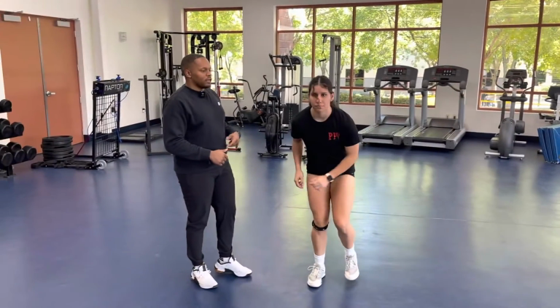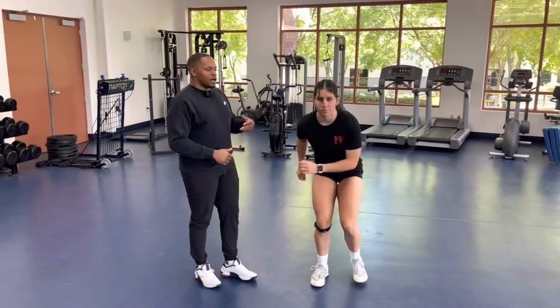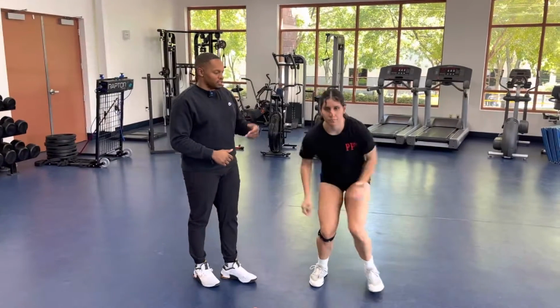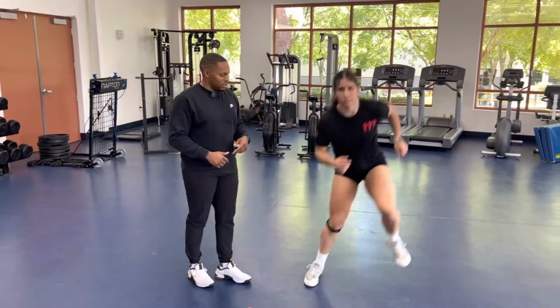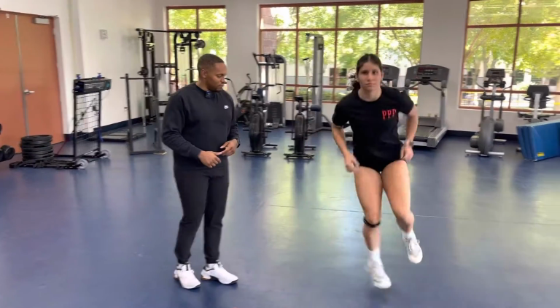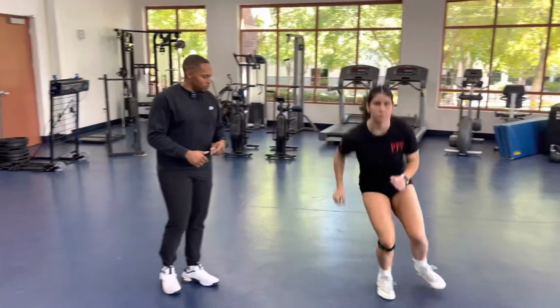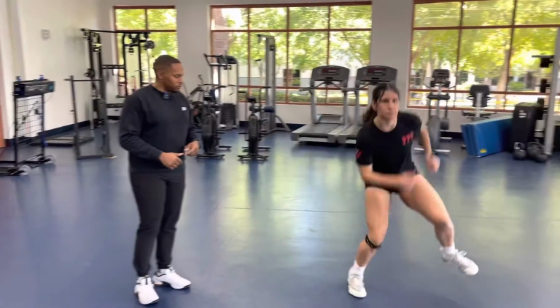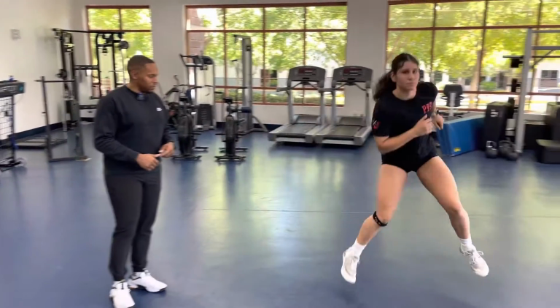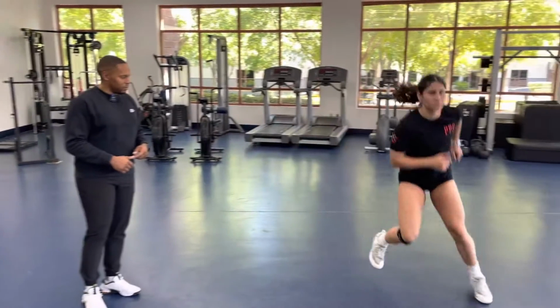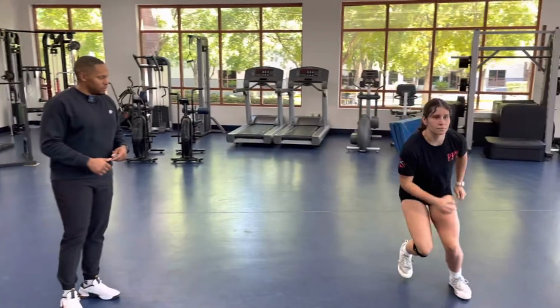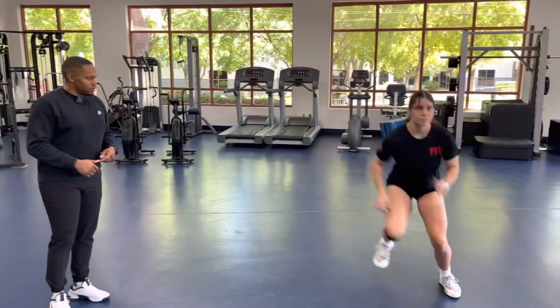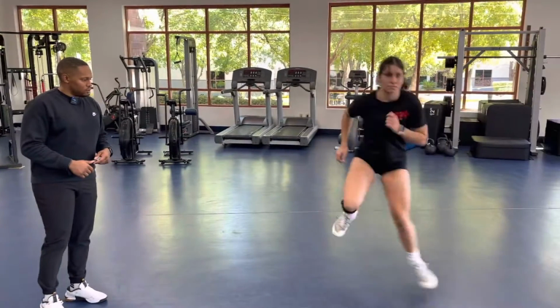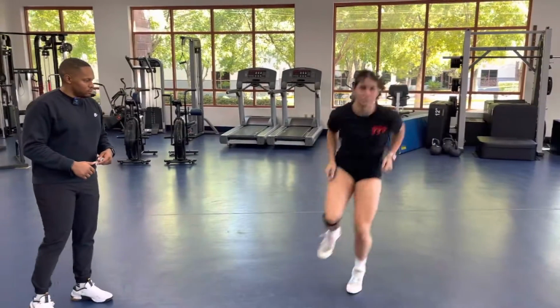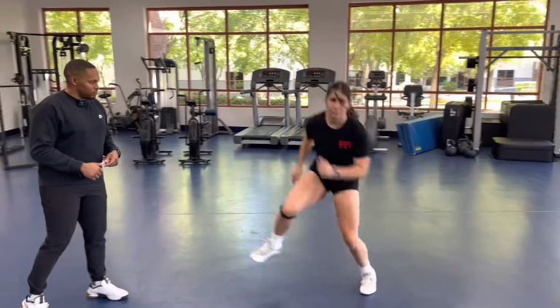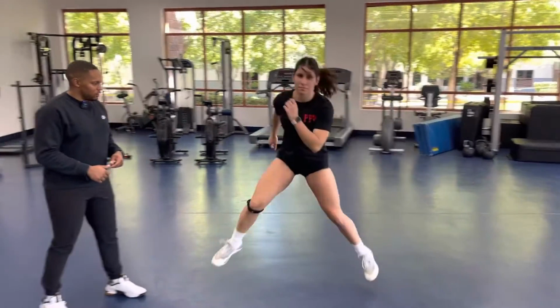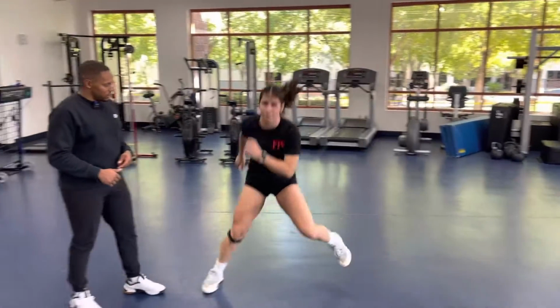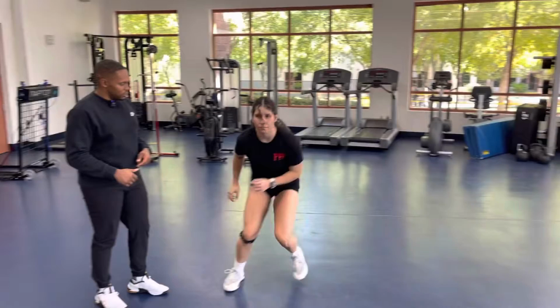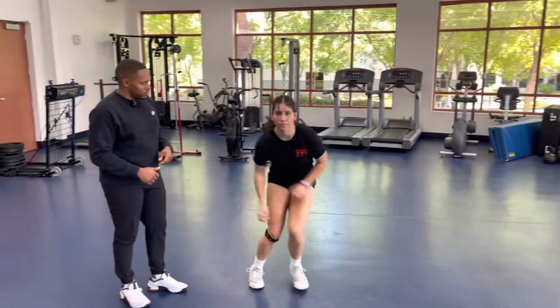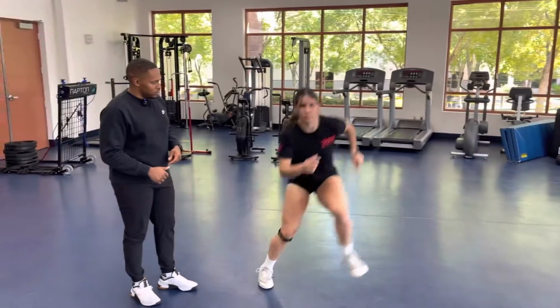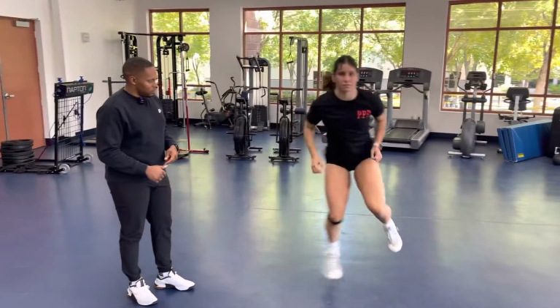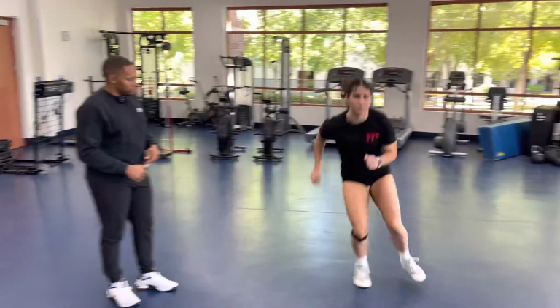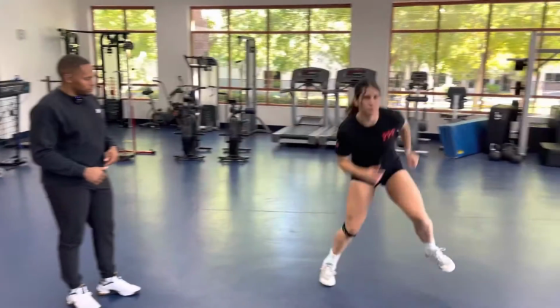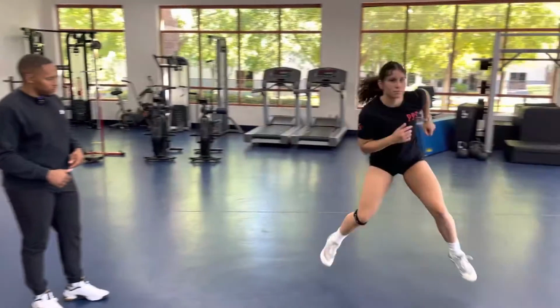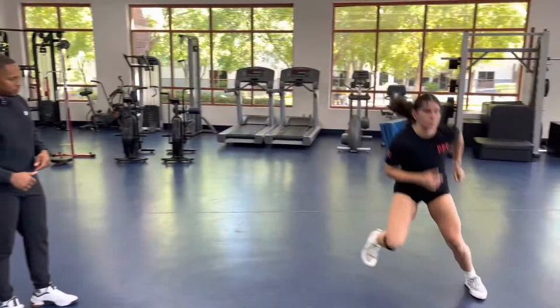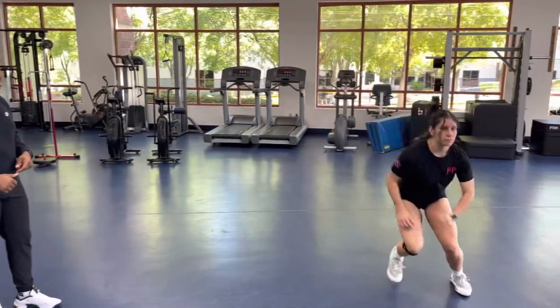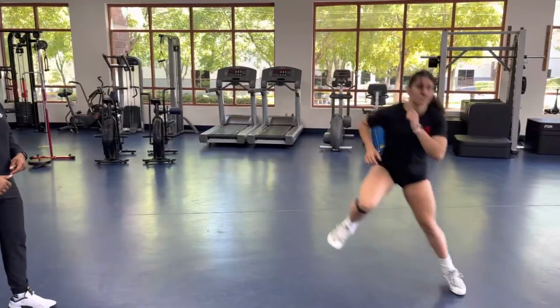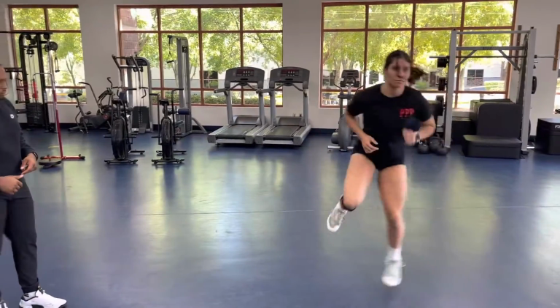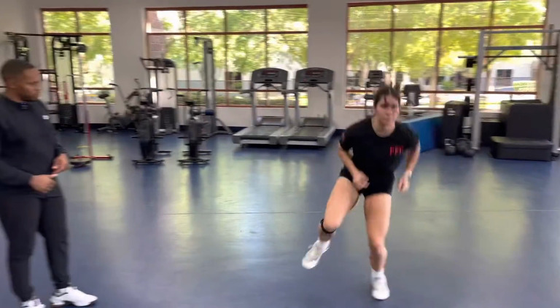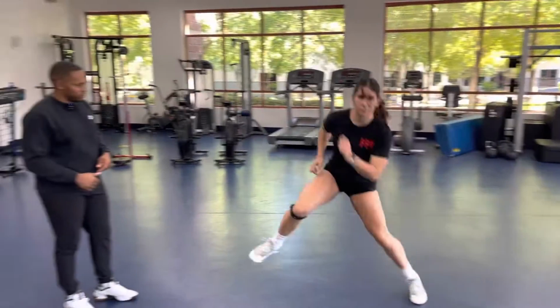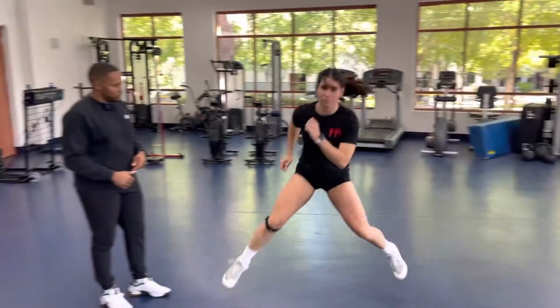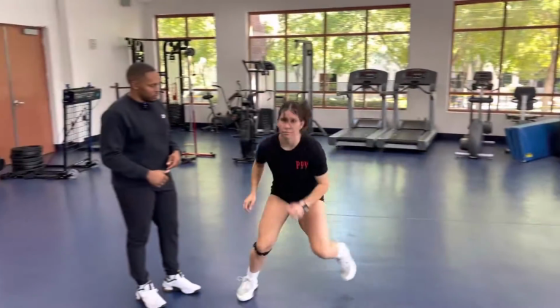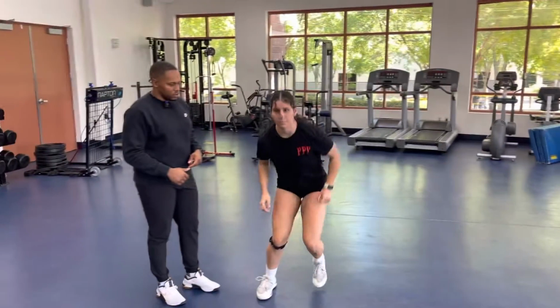Now let's see it in full speed. Good. Push. Good. Push. Good.